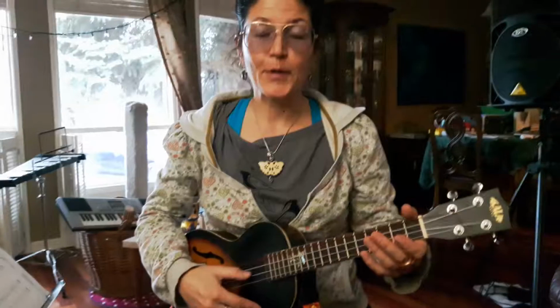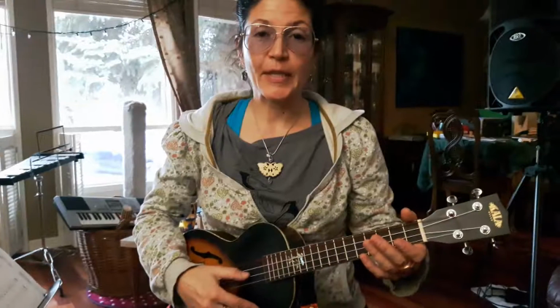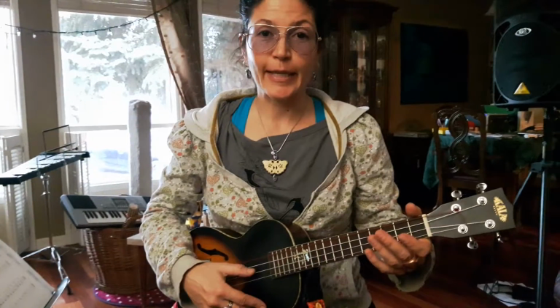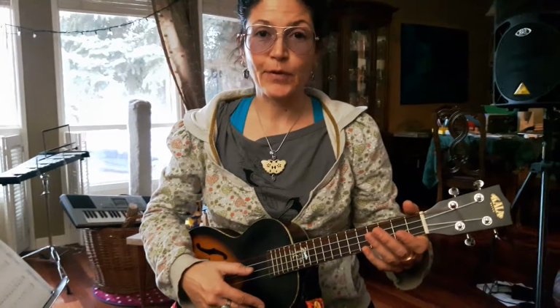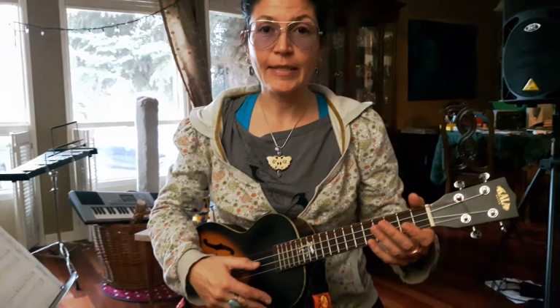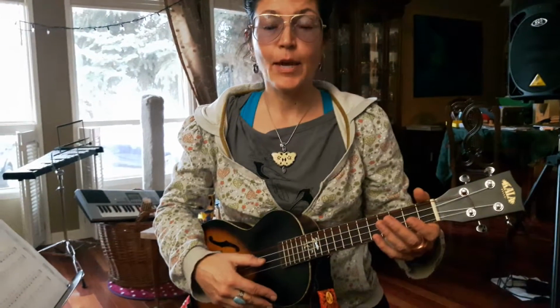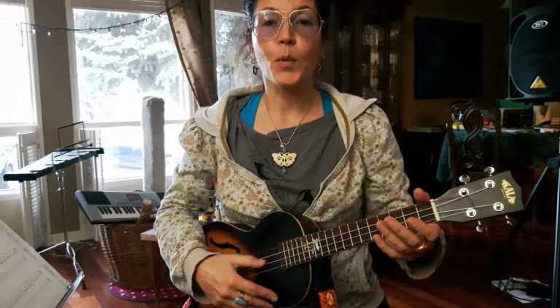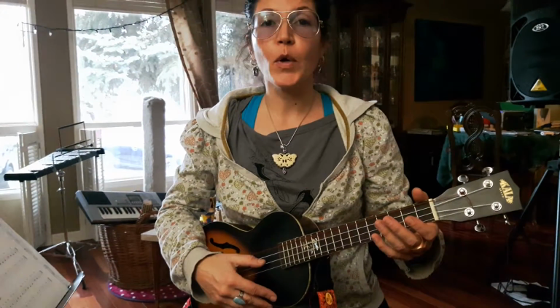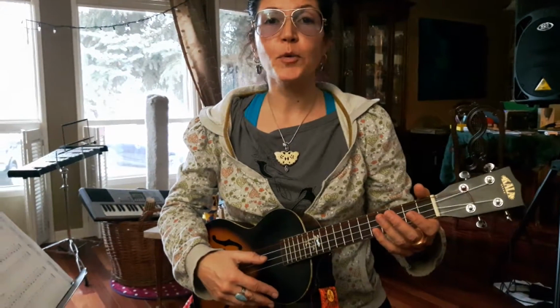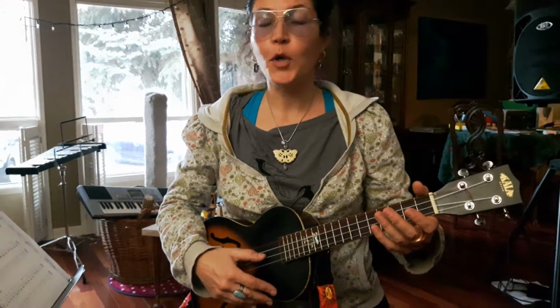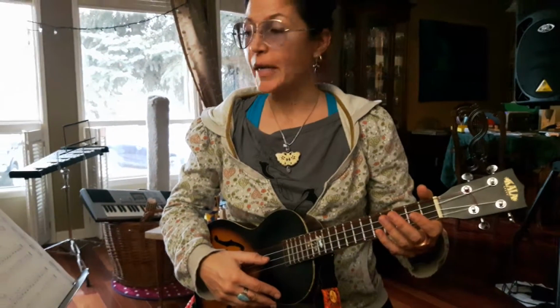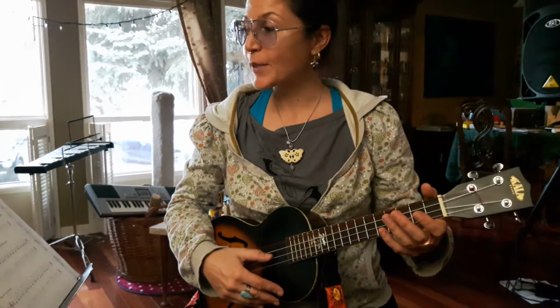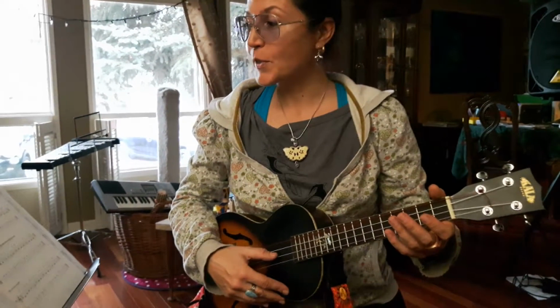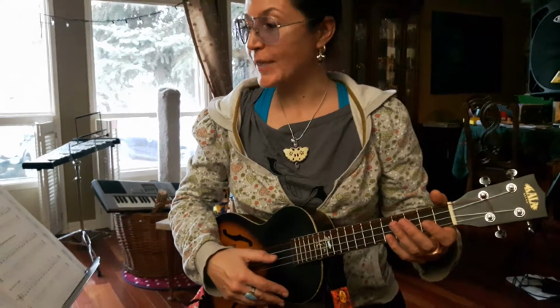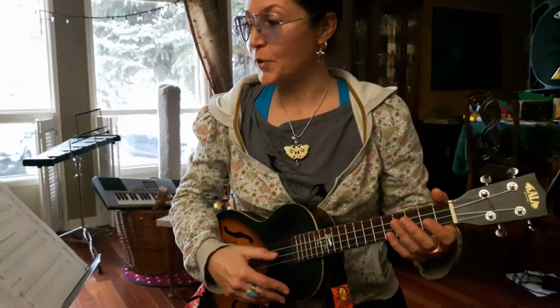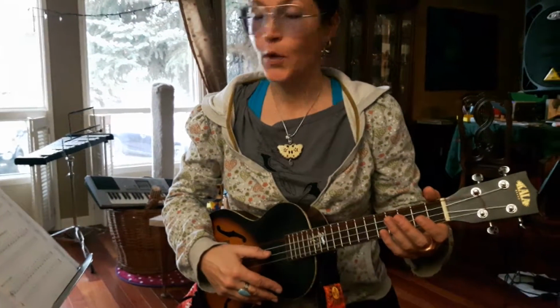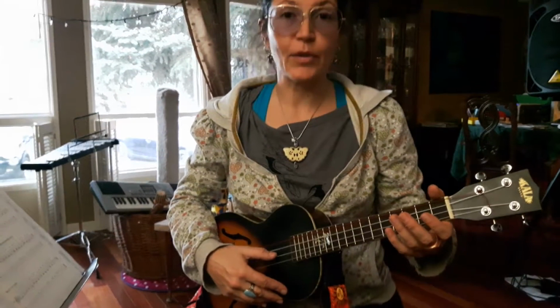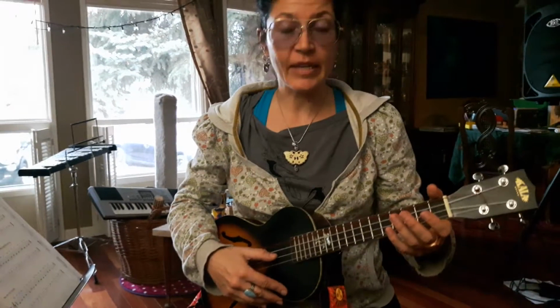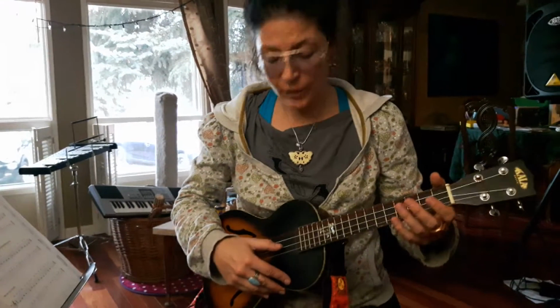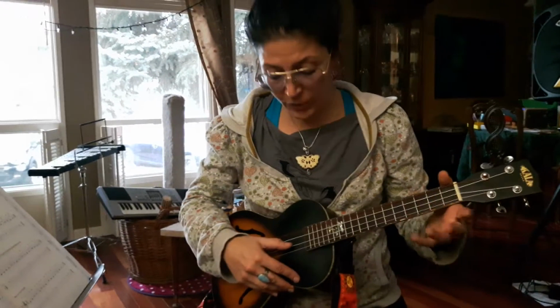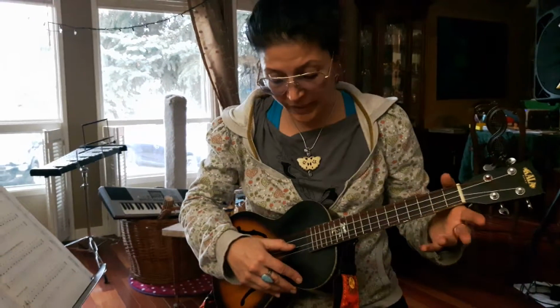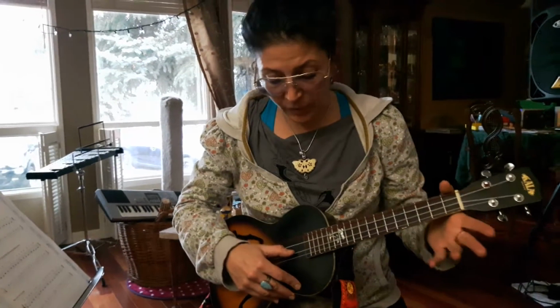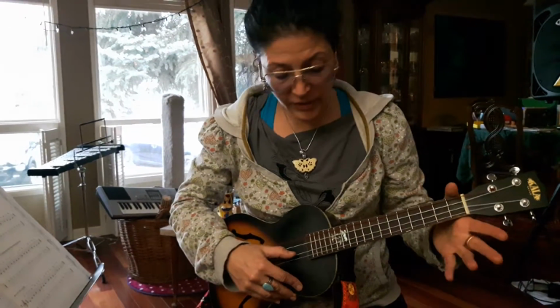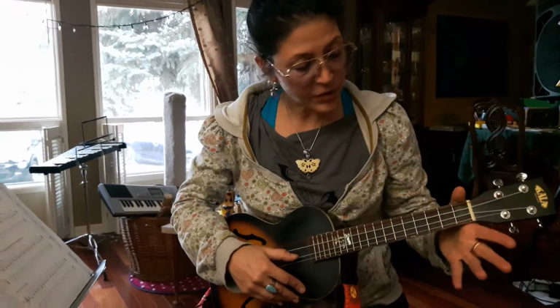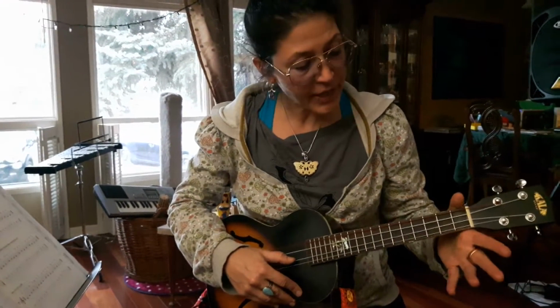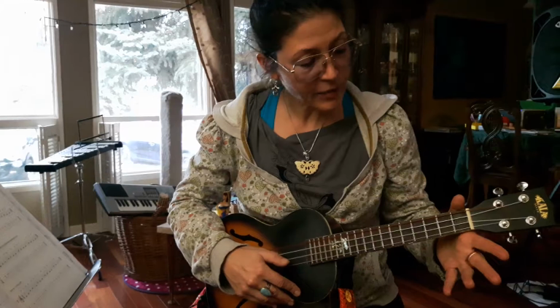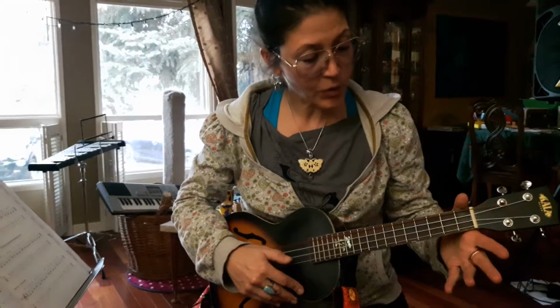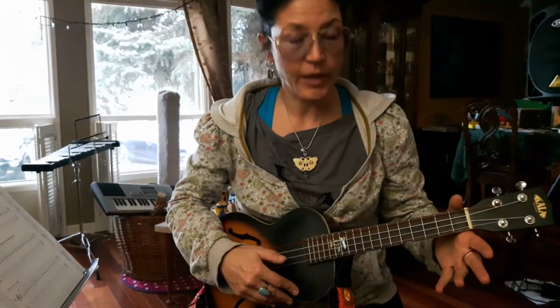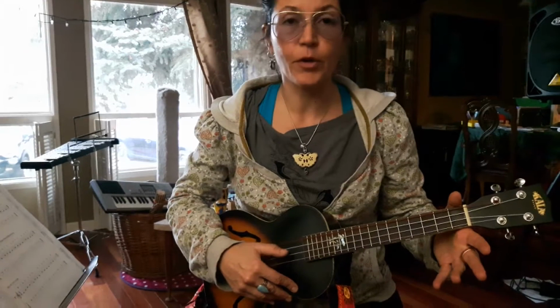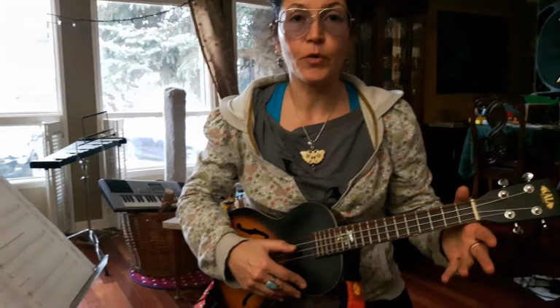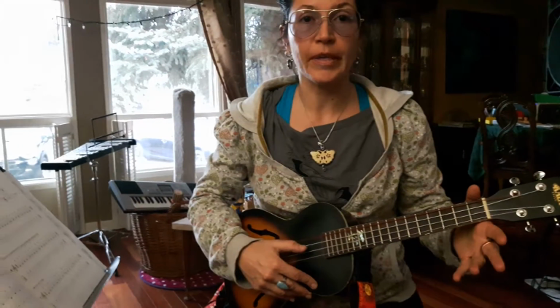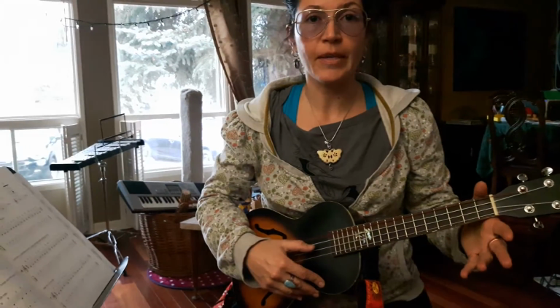Hello, ukulele friends. We're going to work on exercises on the E string now. That's the second string on our ukulele.